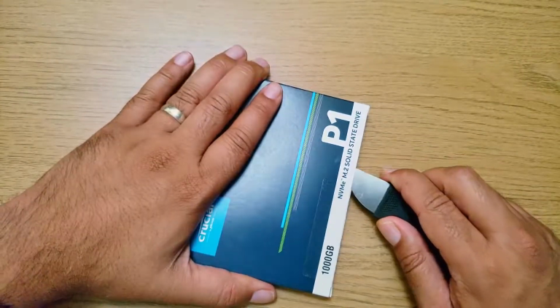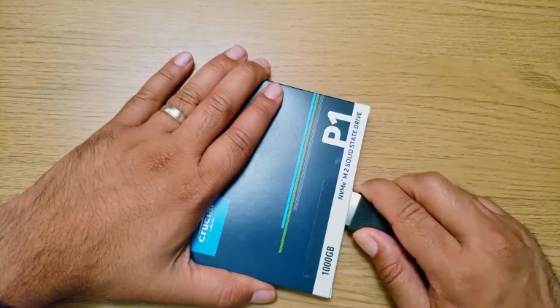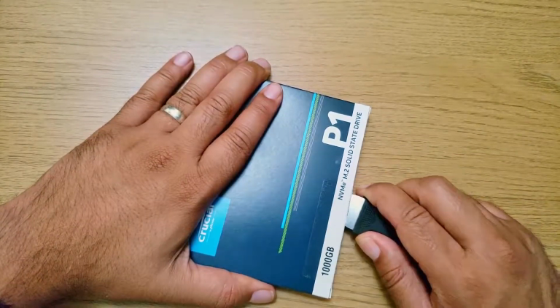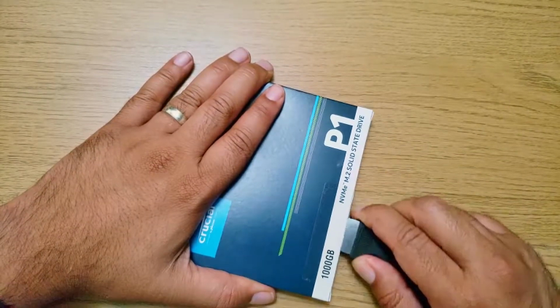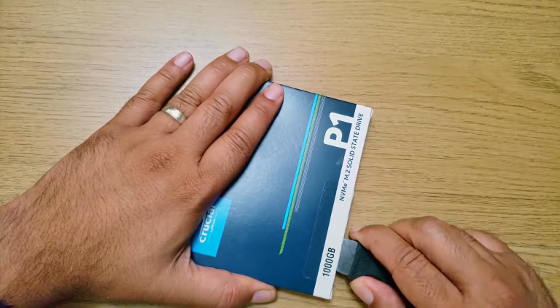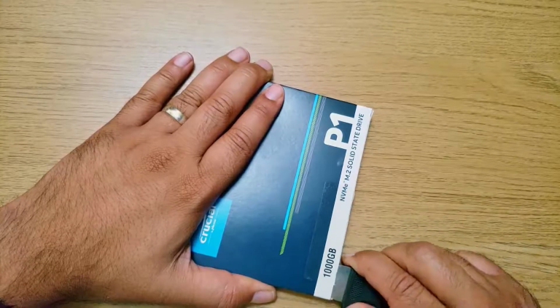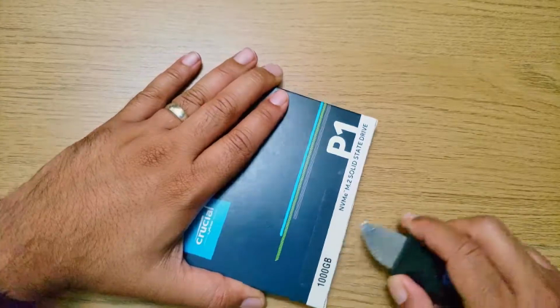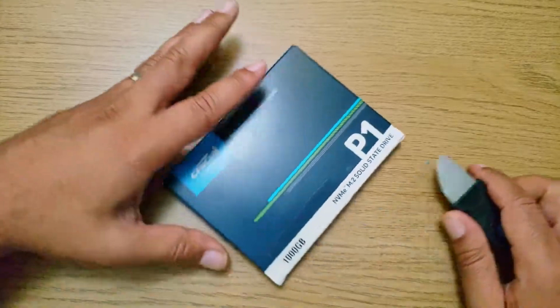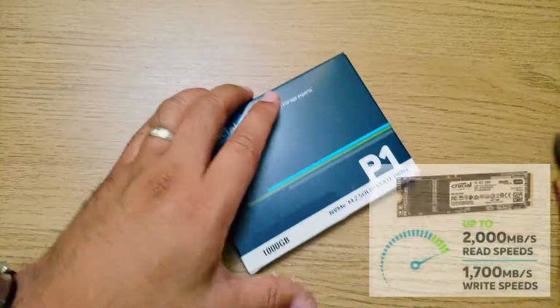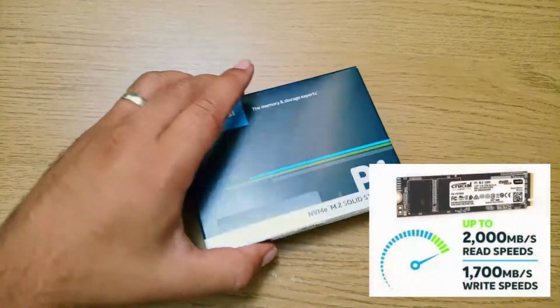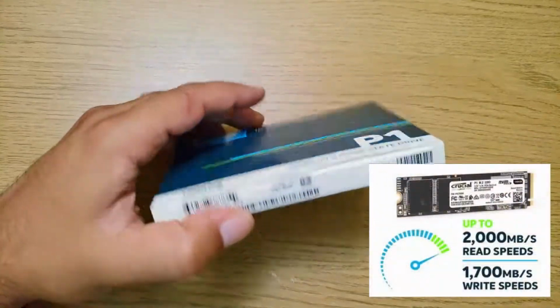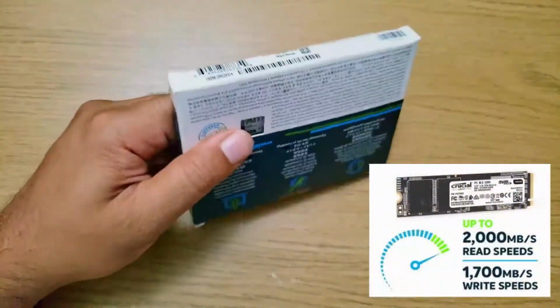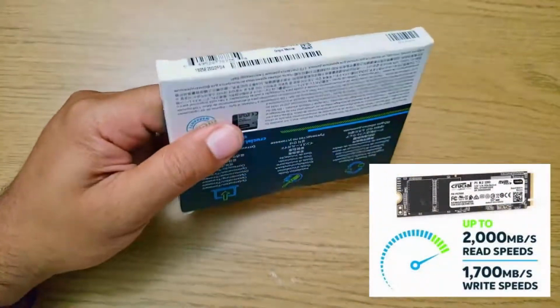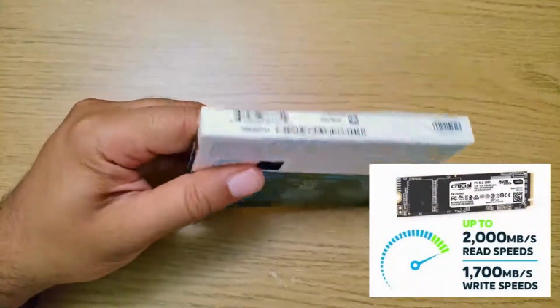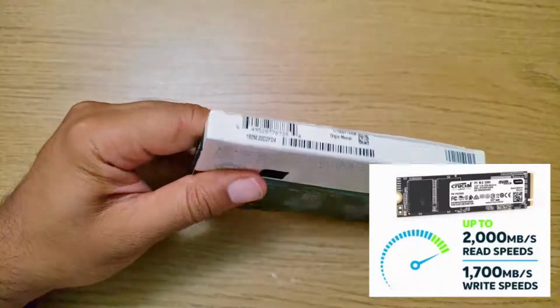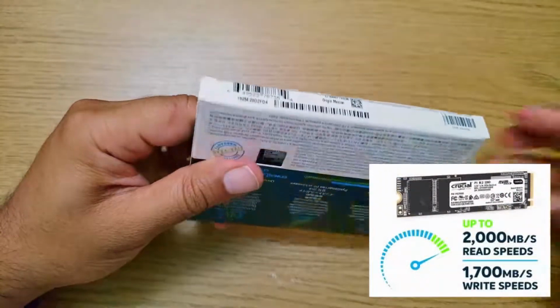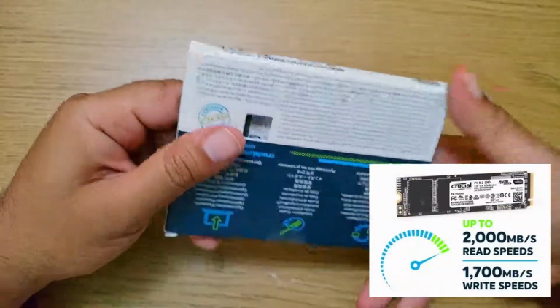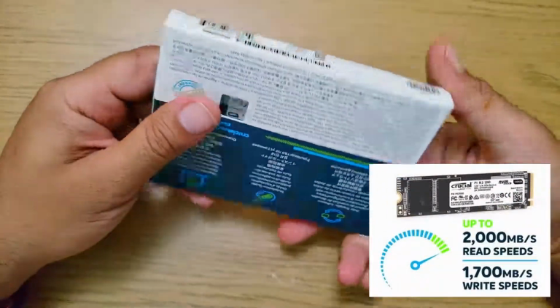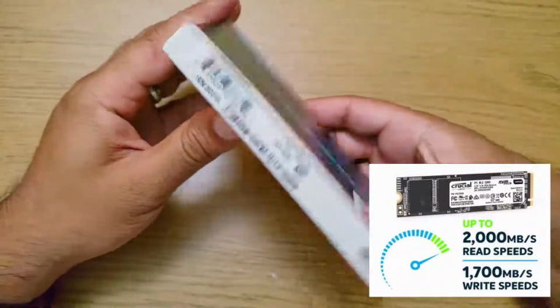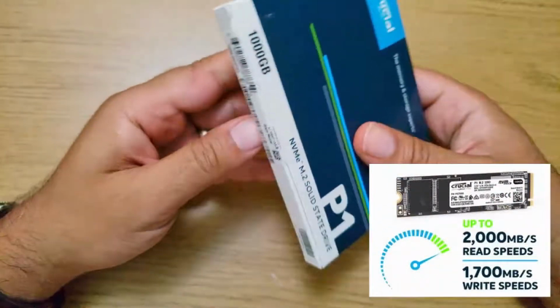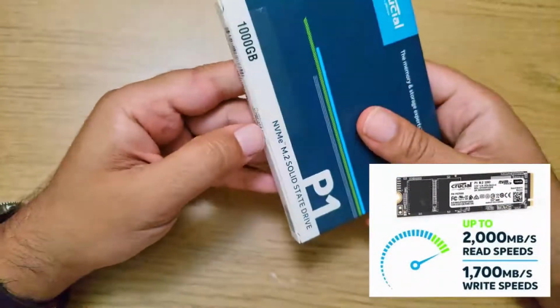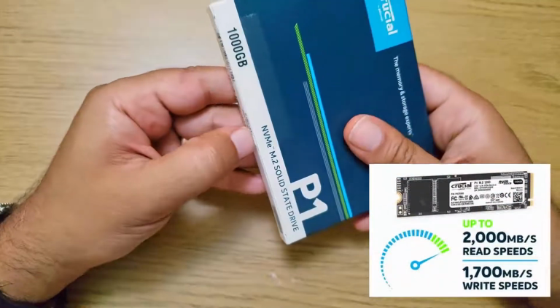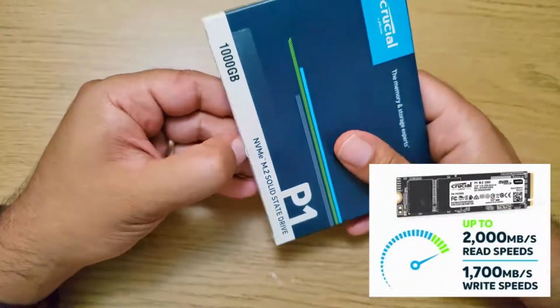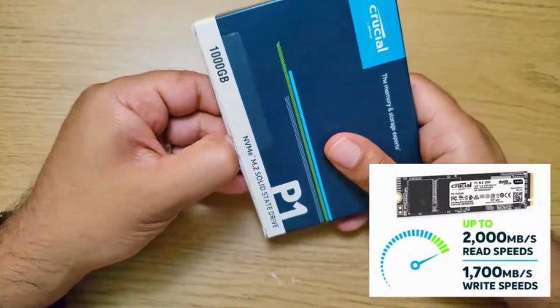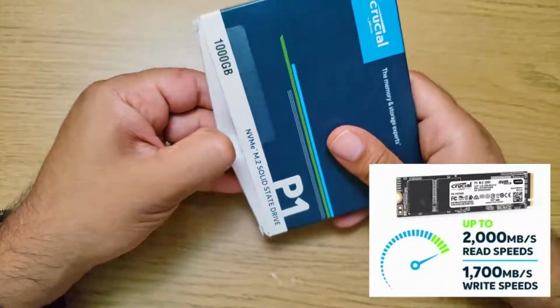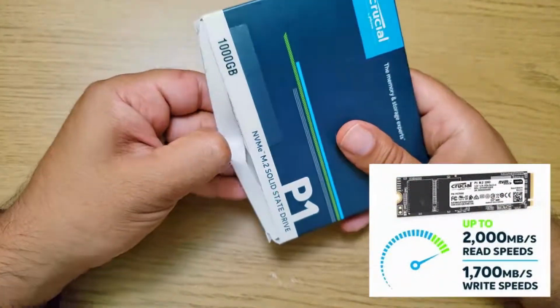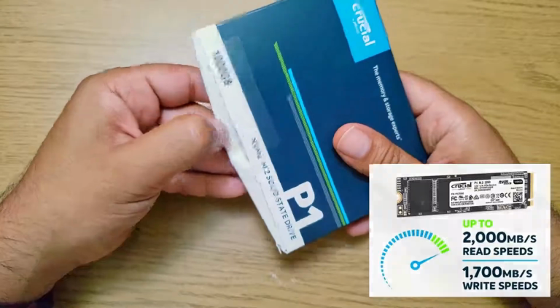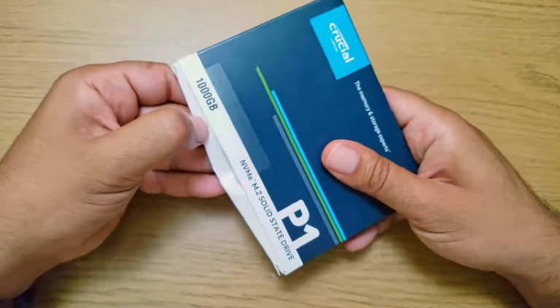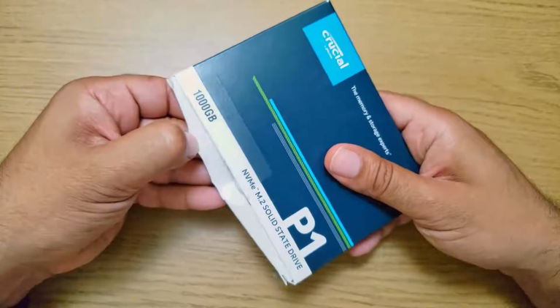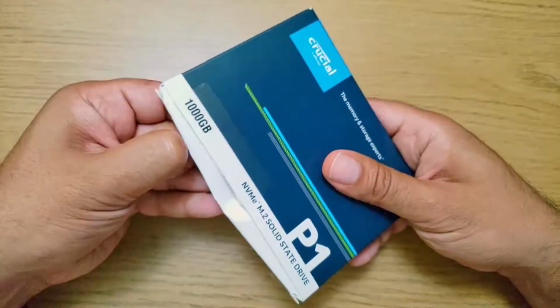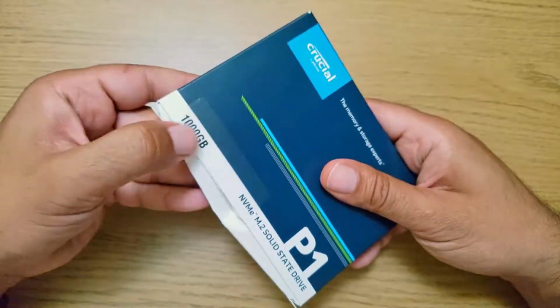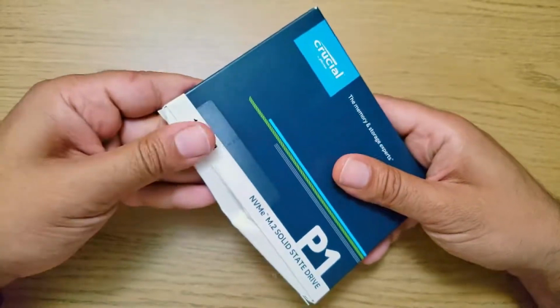Why did I get the Crucial over the Samsung EVO? The reason is I wanted to use it as an extra SSD for video editing and quicker rendering times.